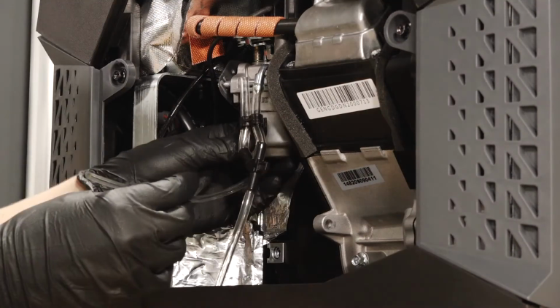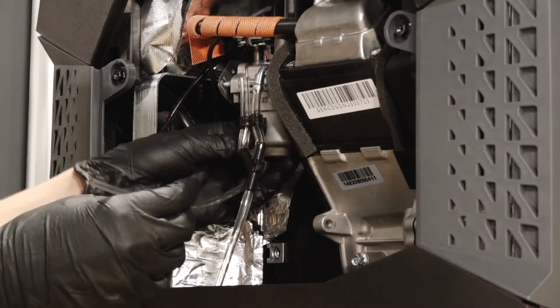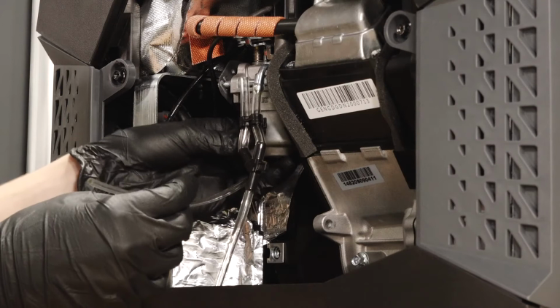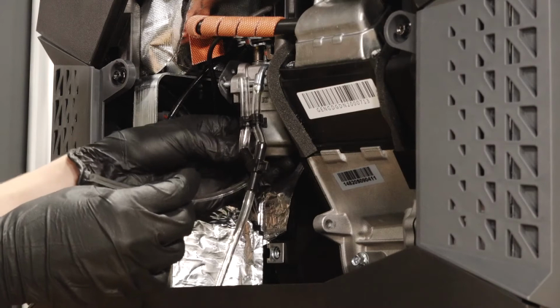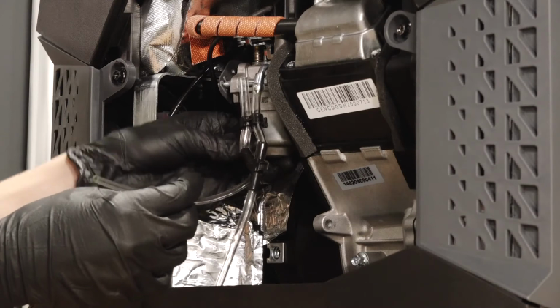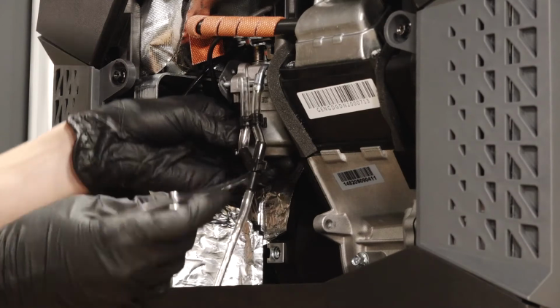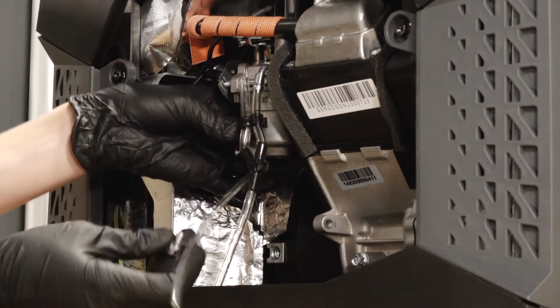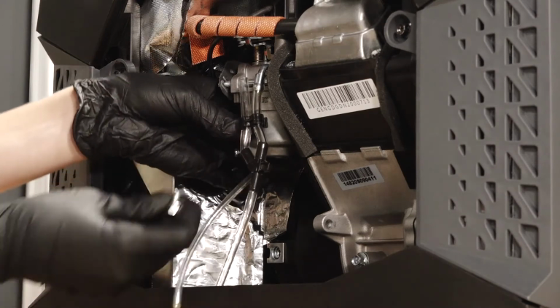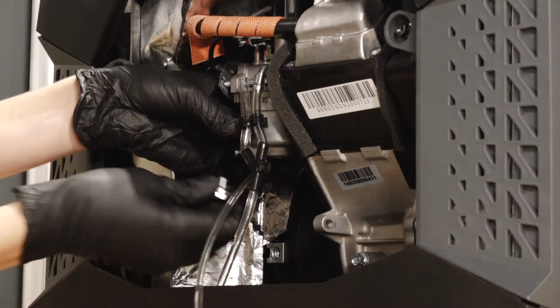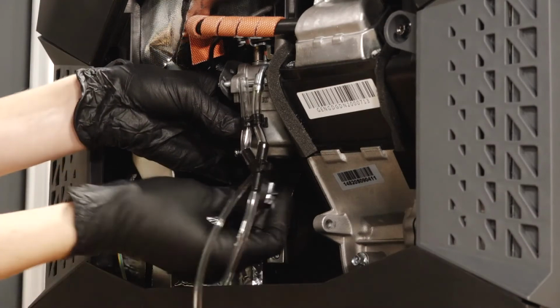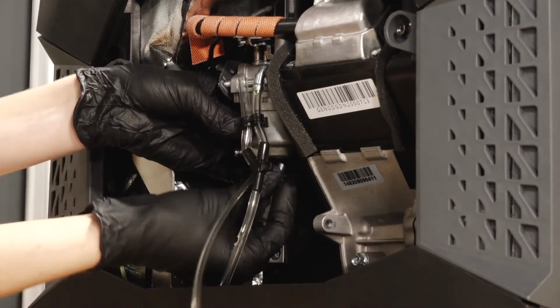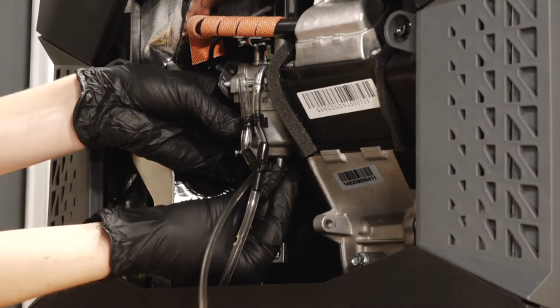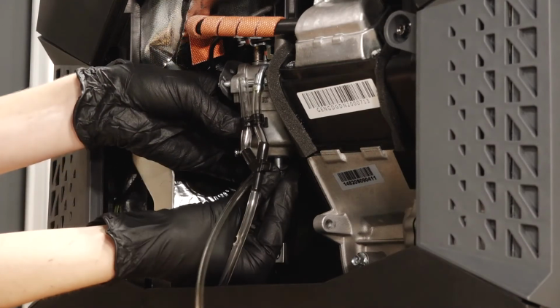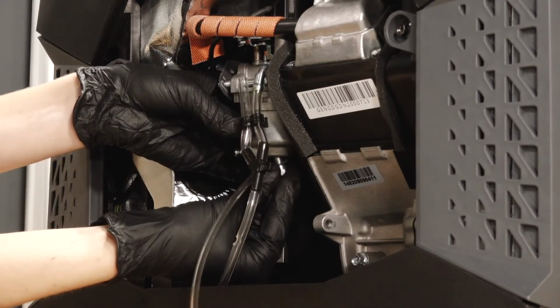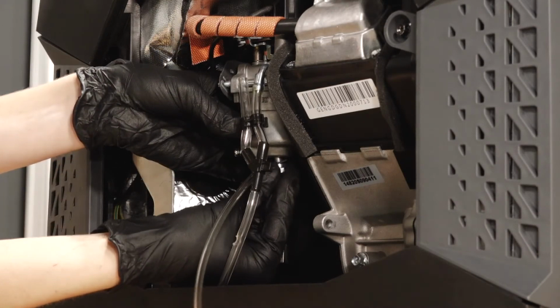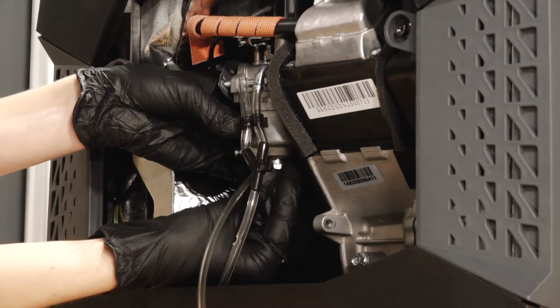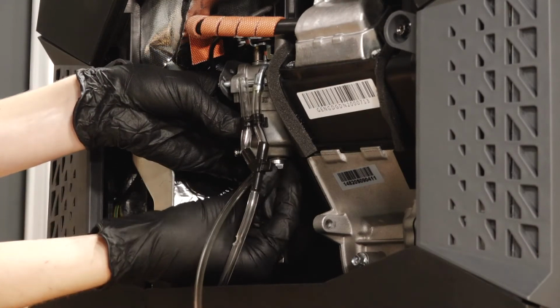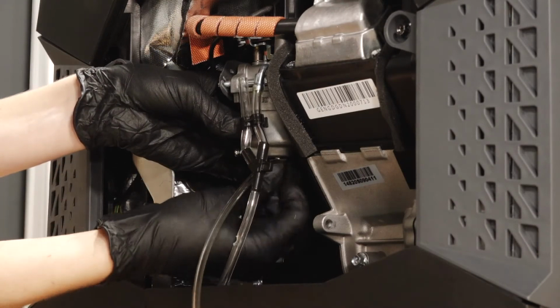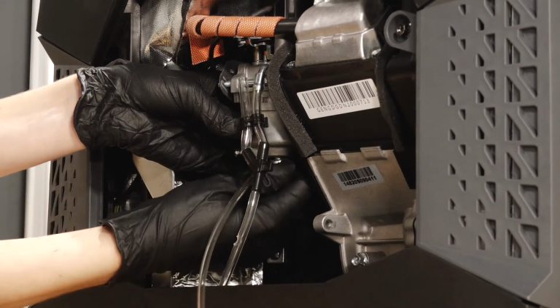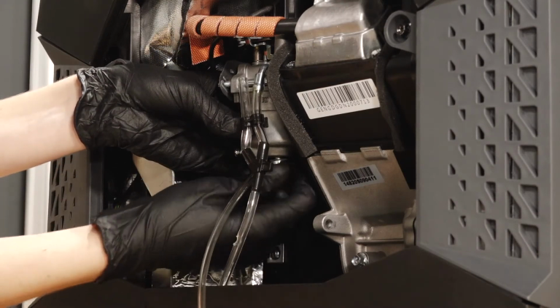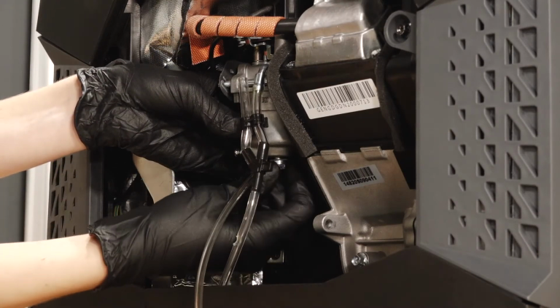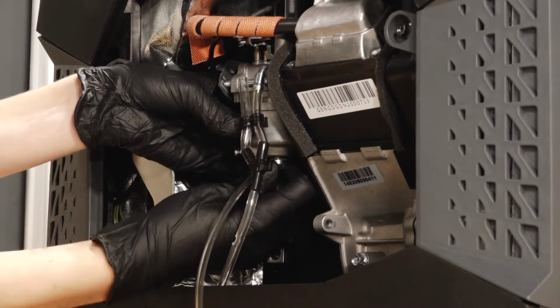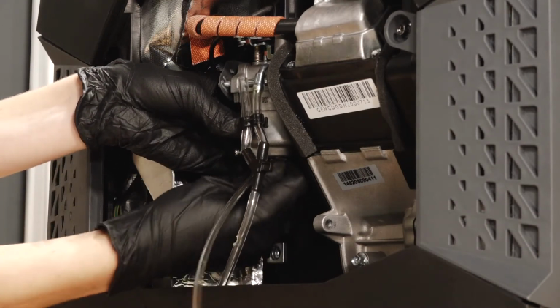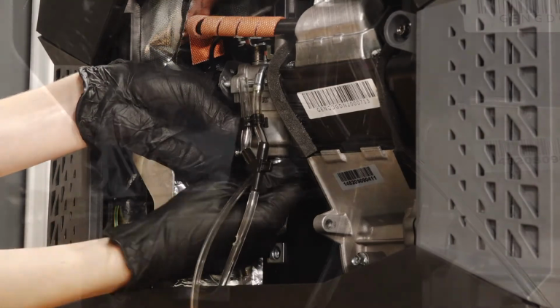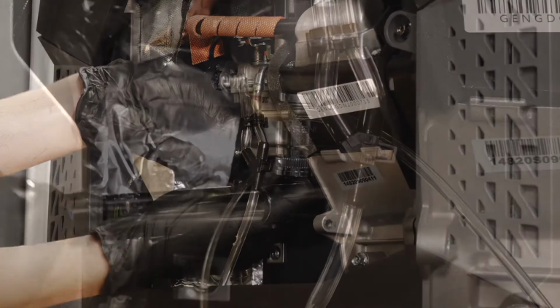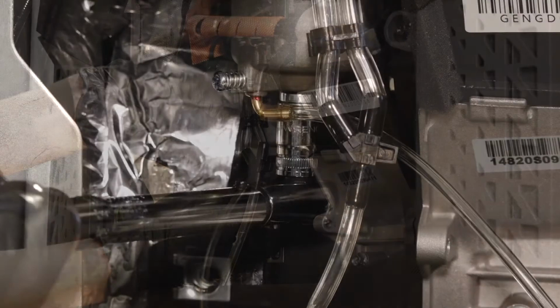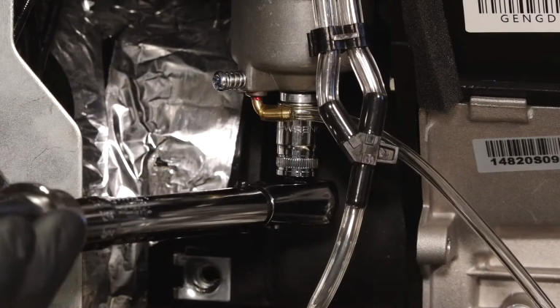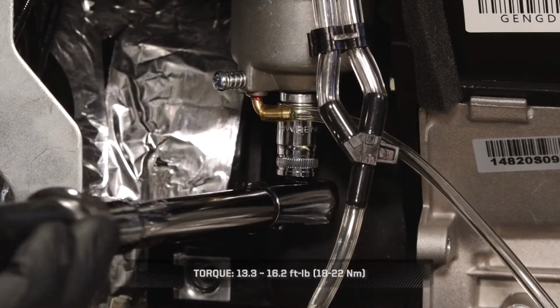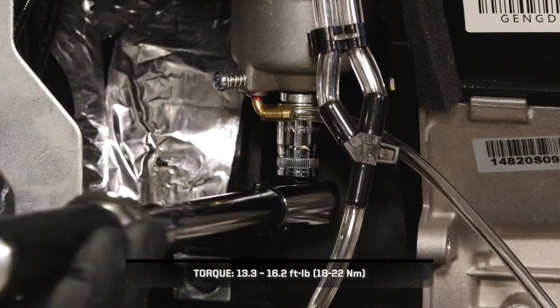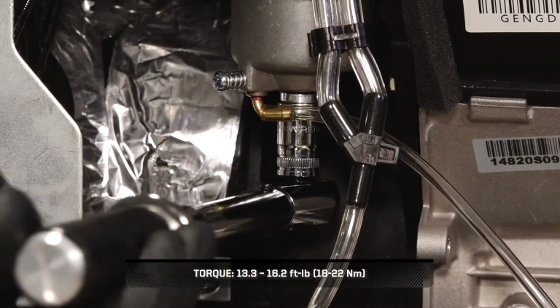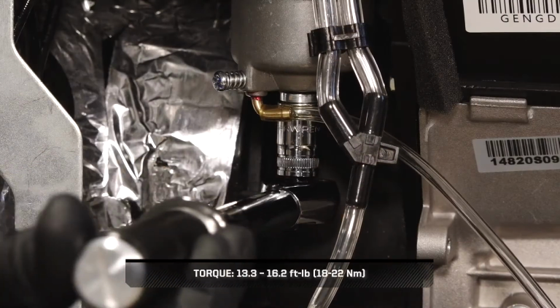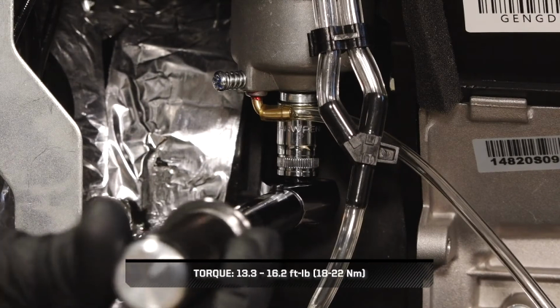Align the float chamber o-ring and reinstall the float chamber. Torque the bolt to specification.